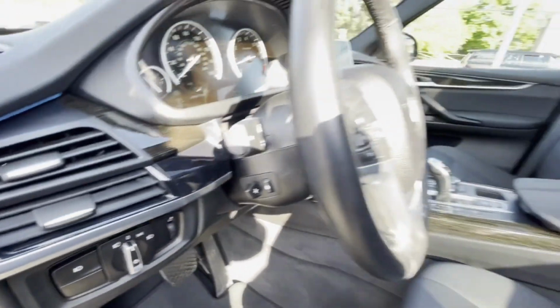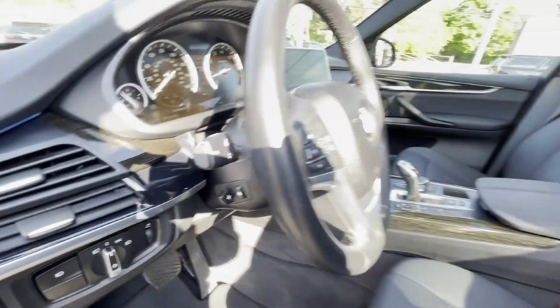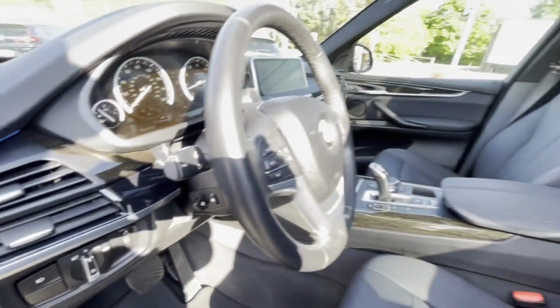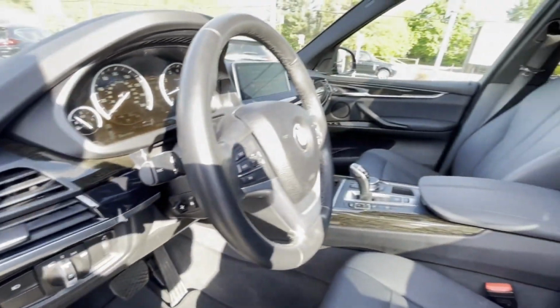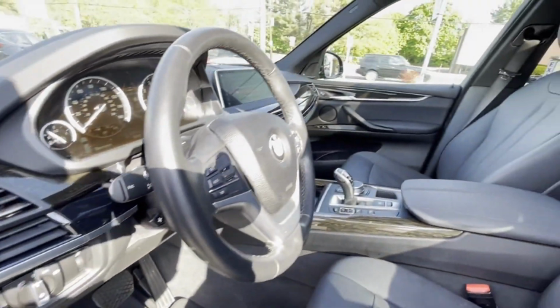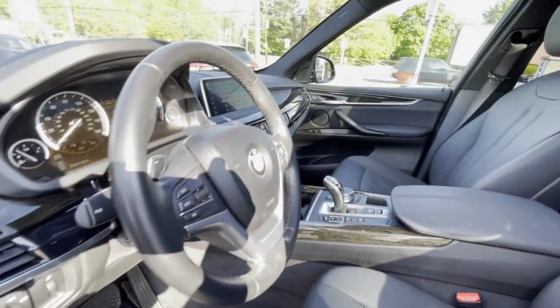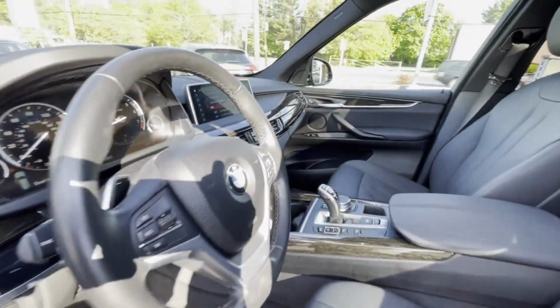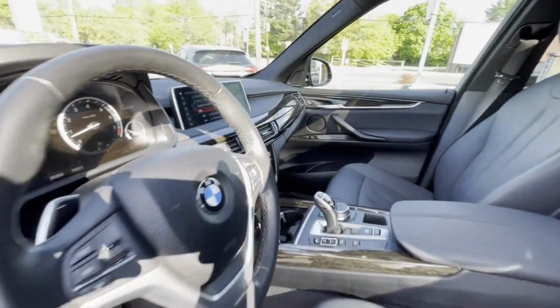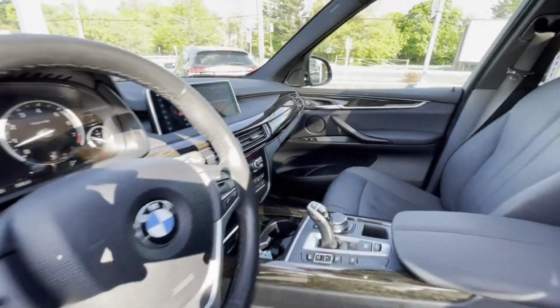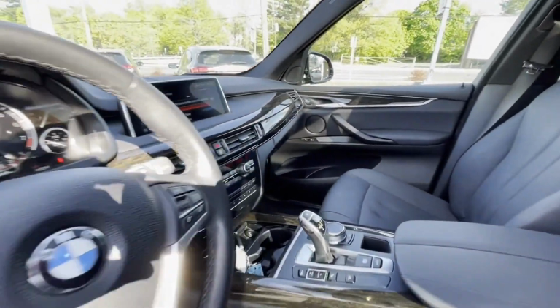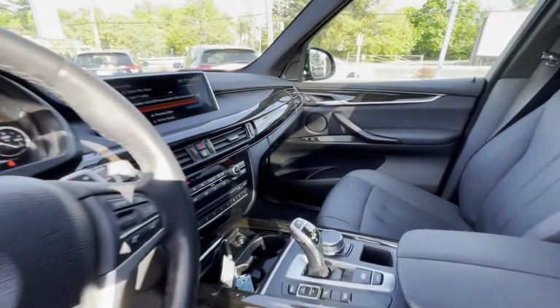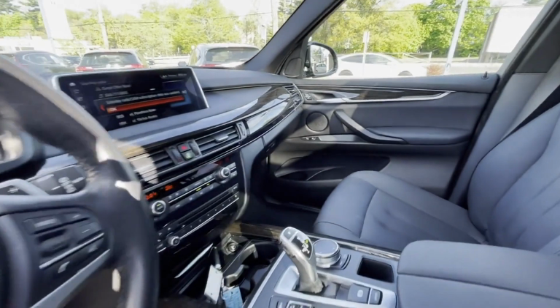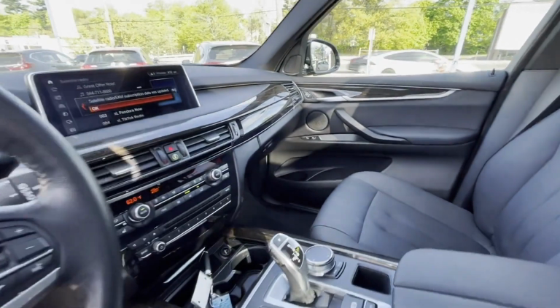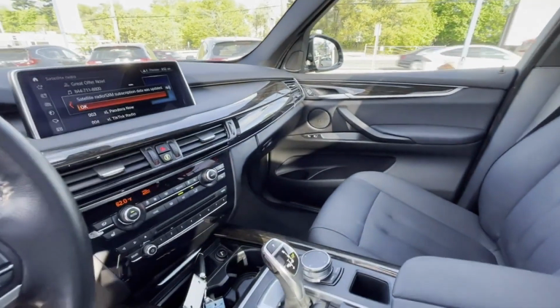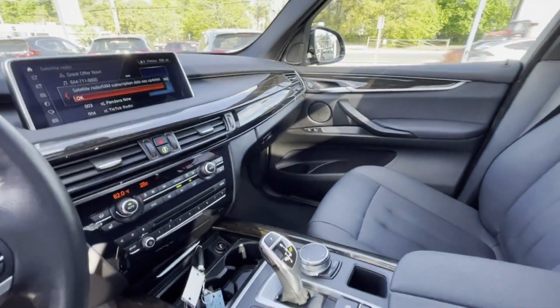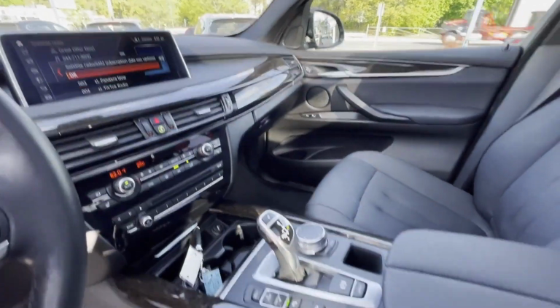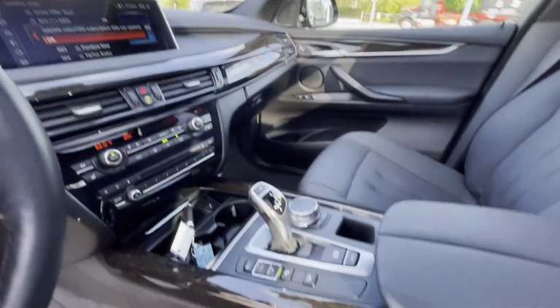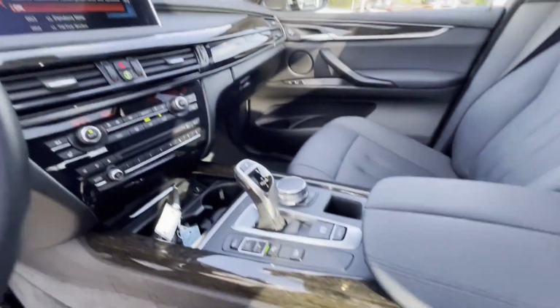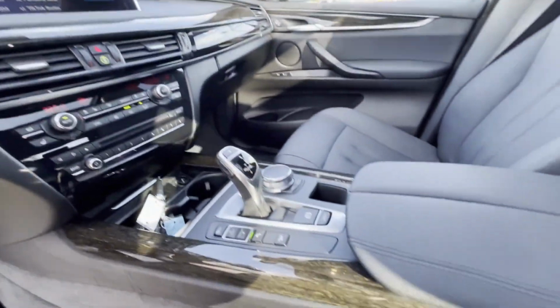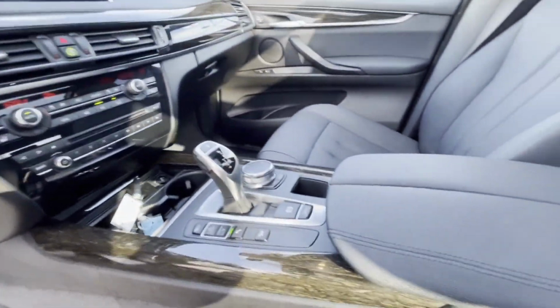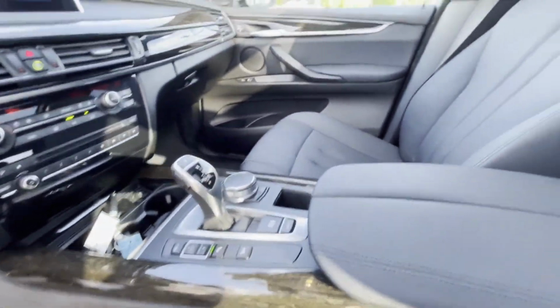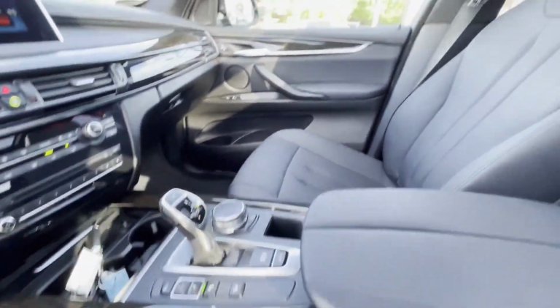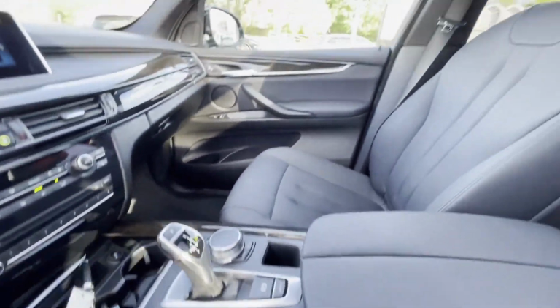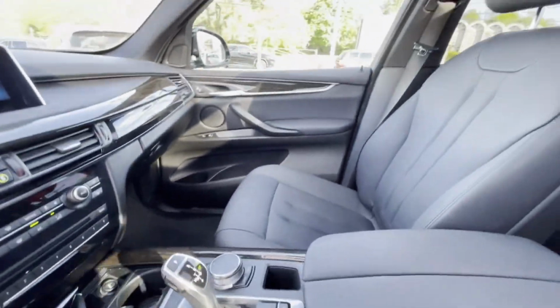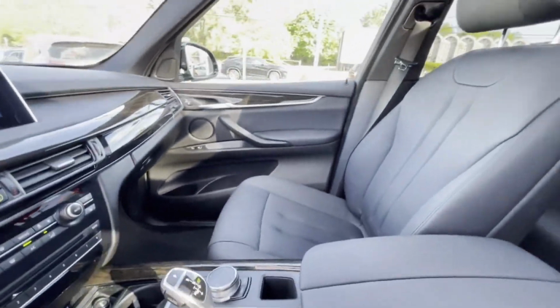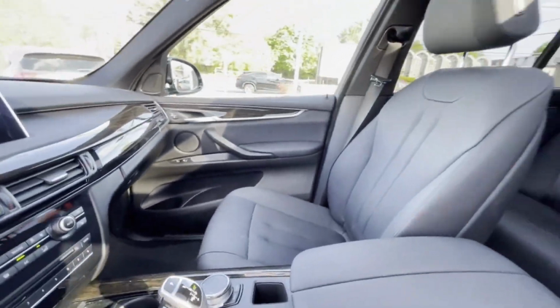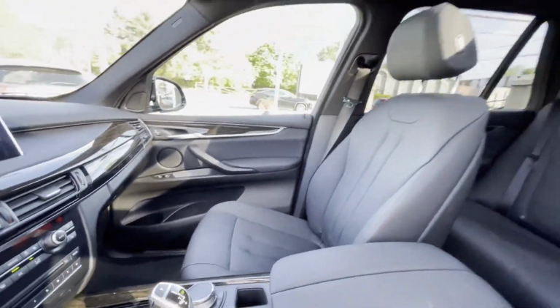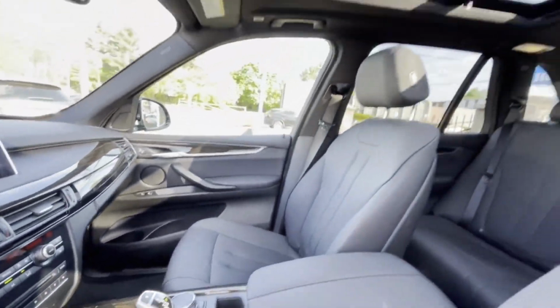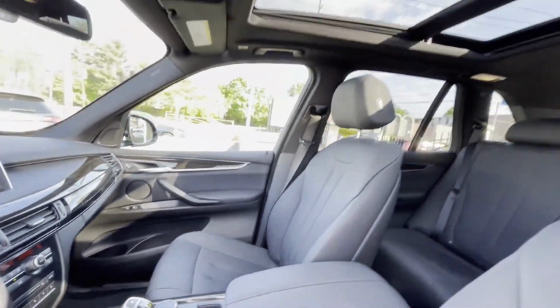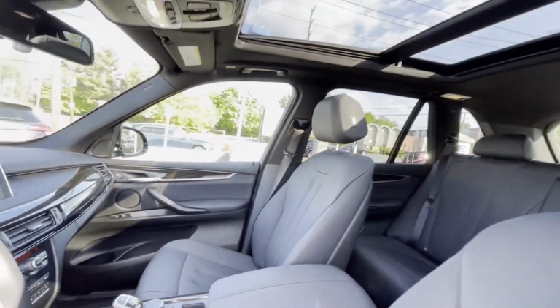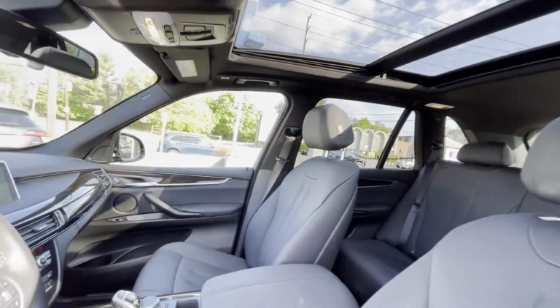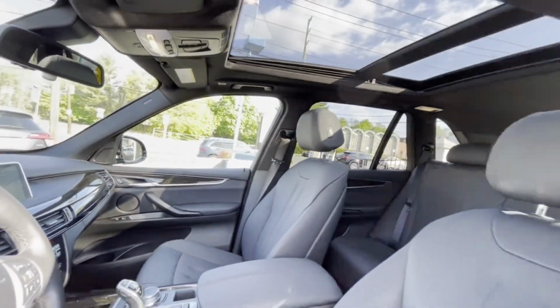Pass-through rear seat, rain sensing wipers, and Bluetooth. Take home the car of your dreams today.